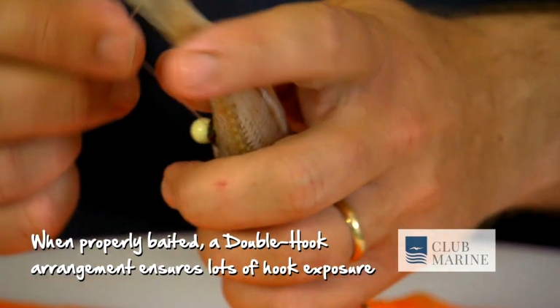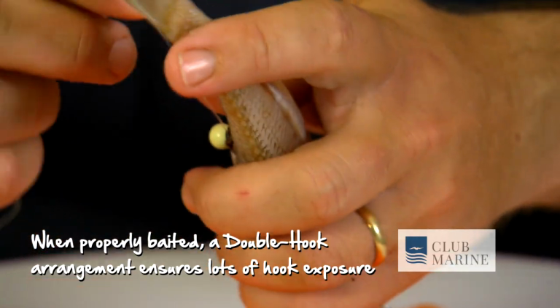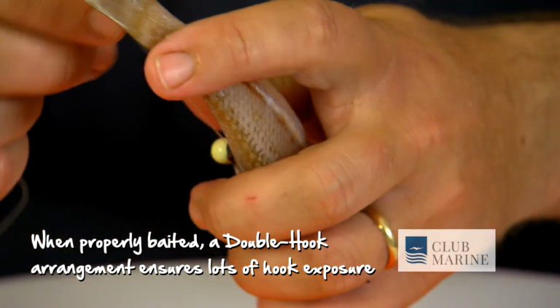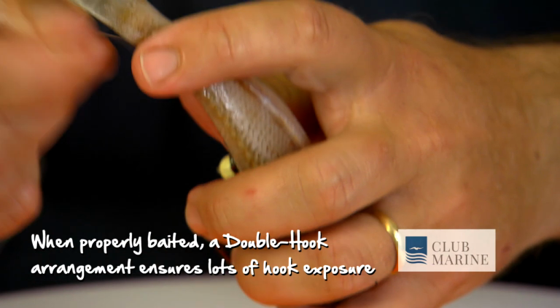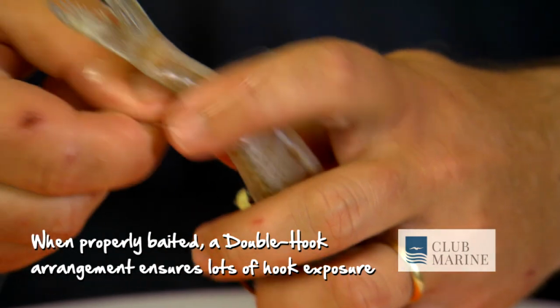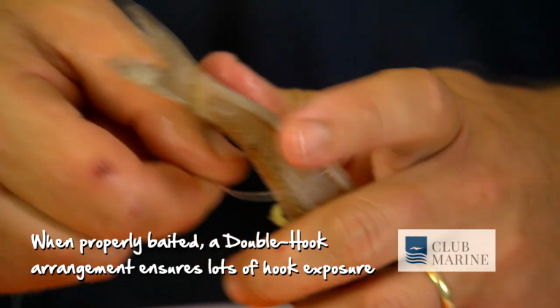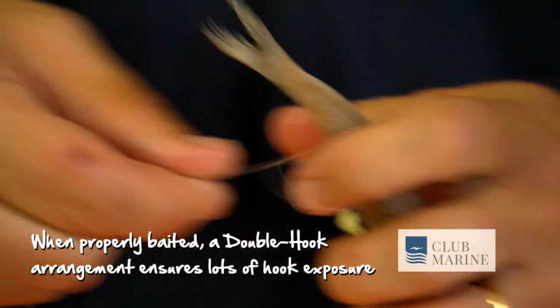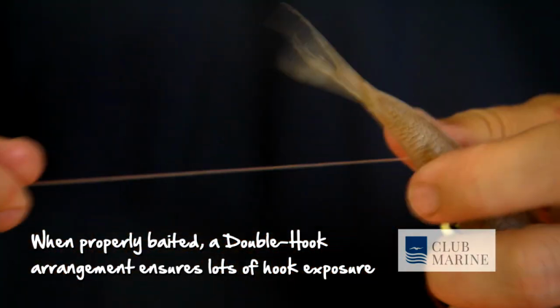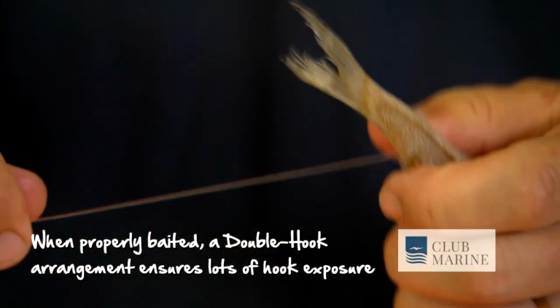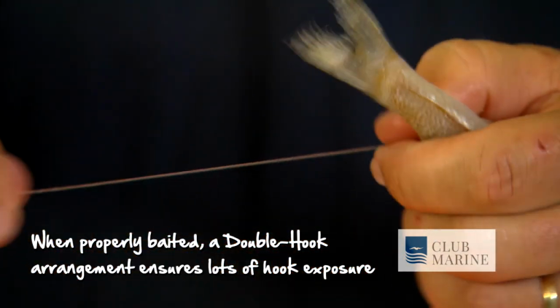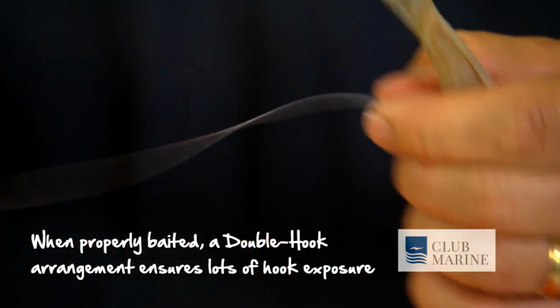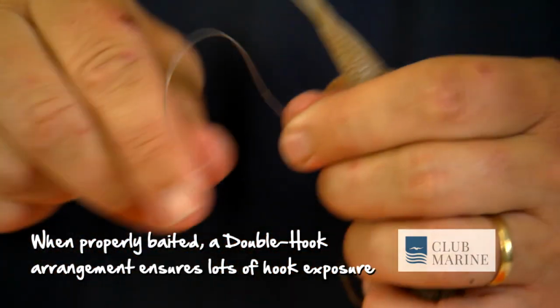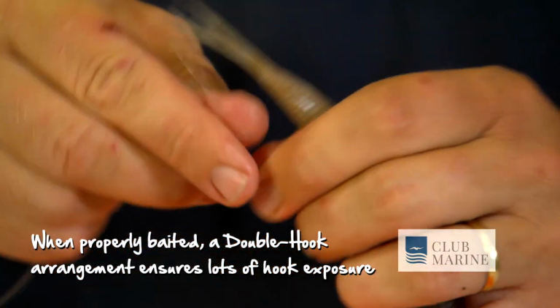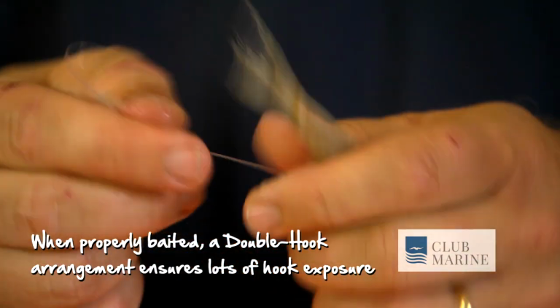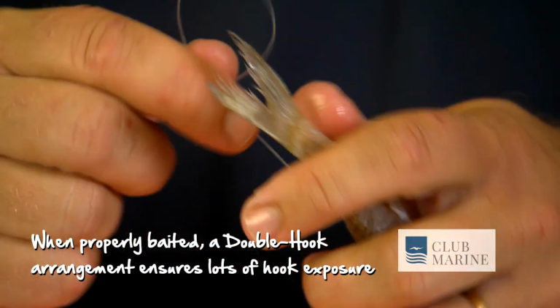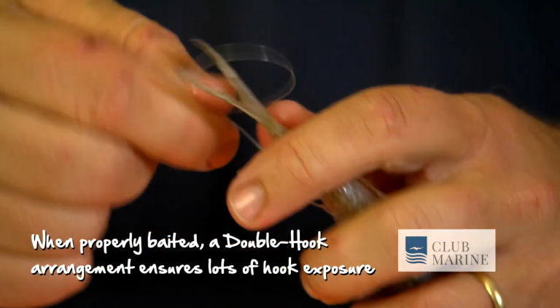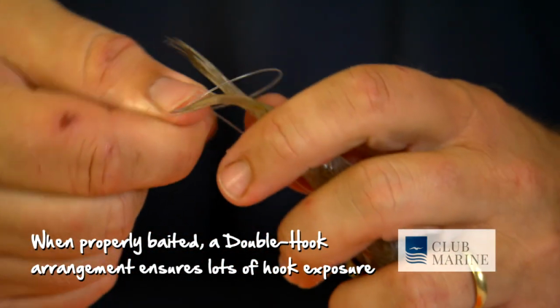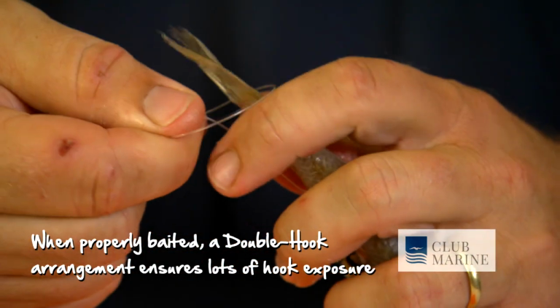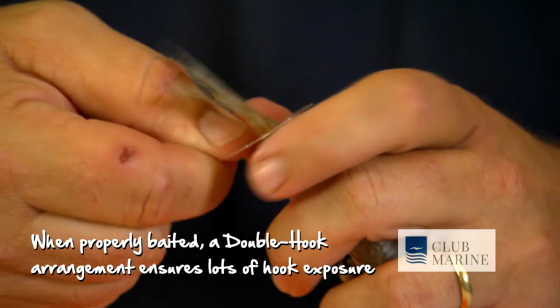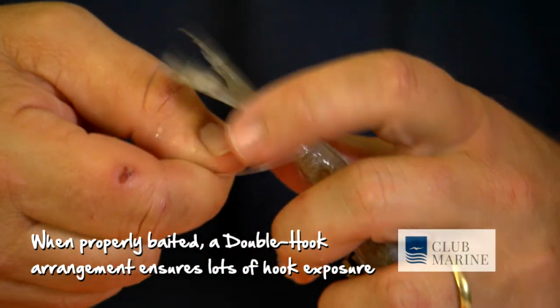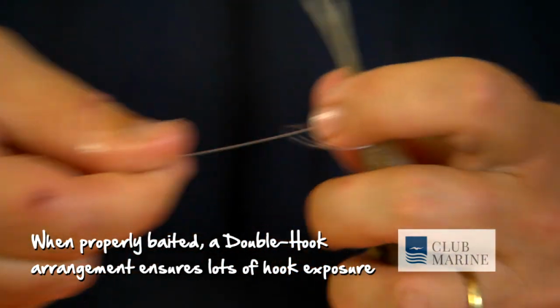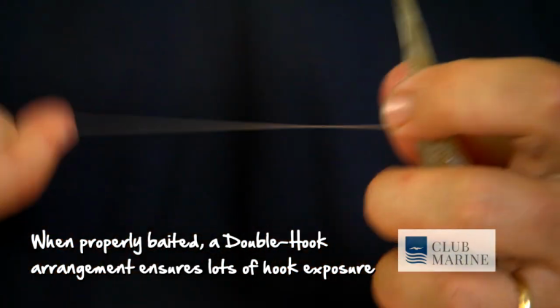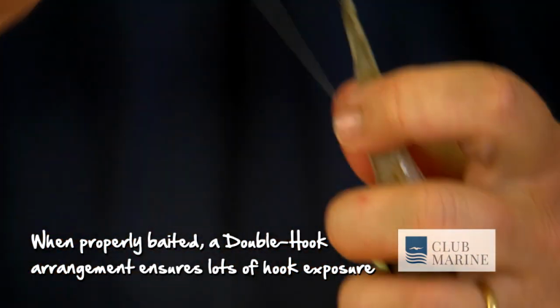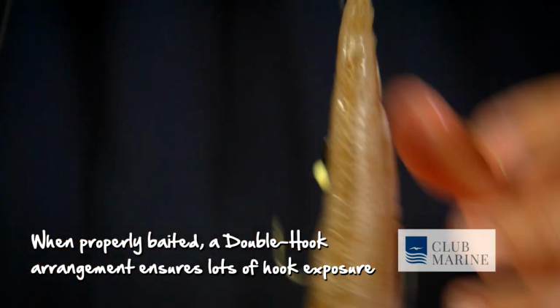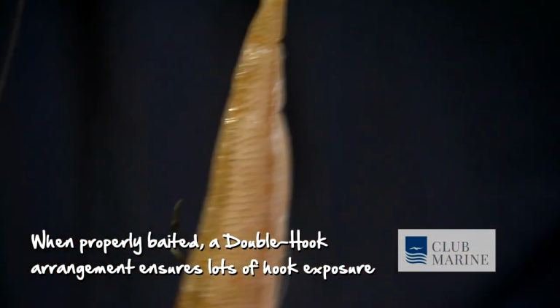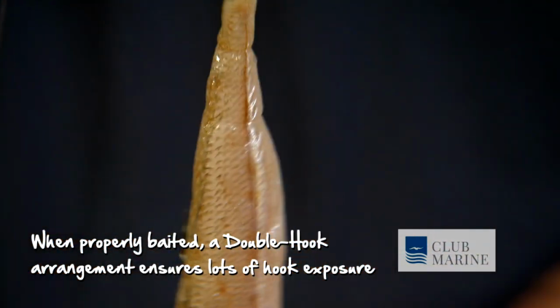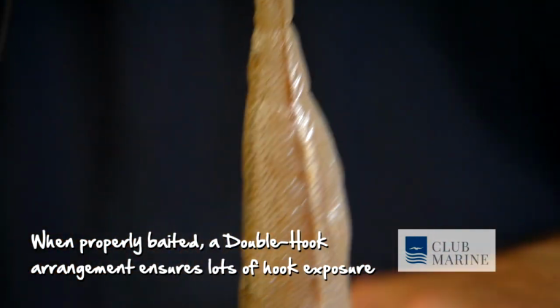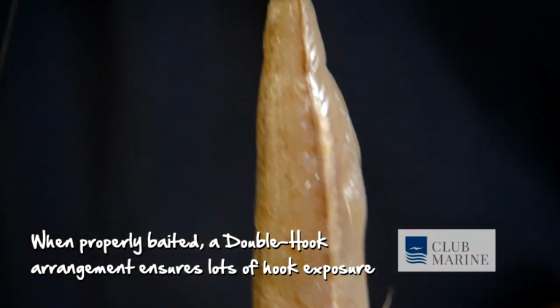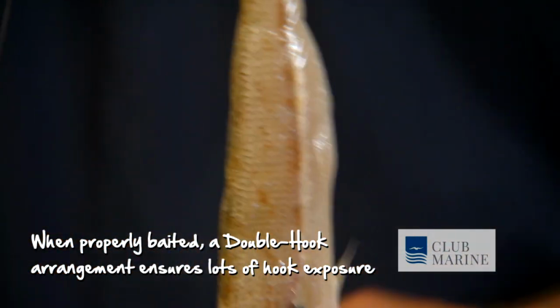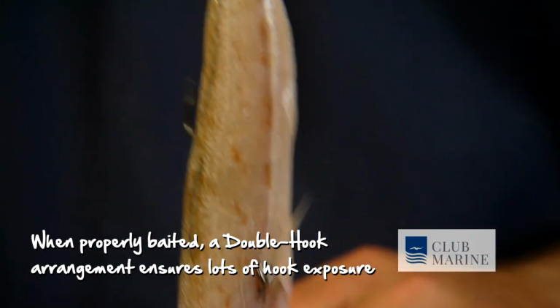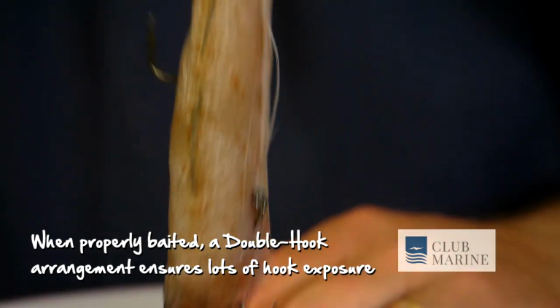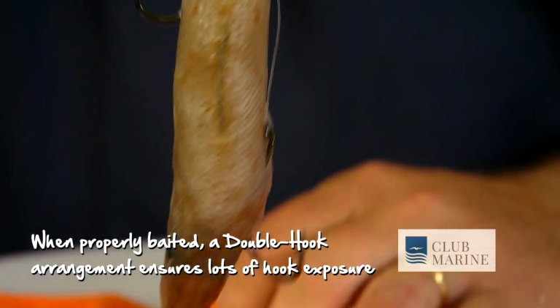One half hitch, nice and low. Second half hitch near the tail. Now that bait is beautifully rigged.